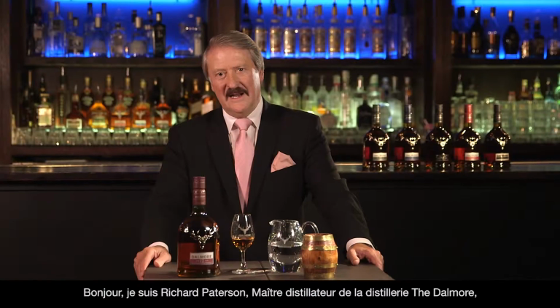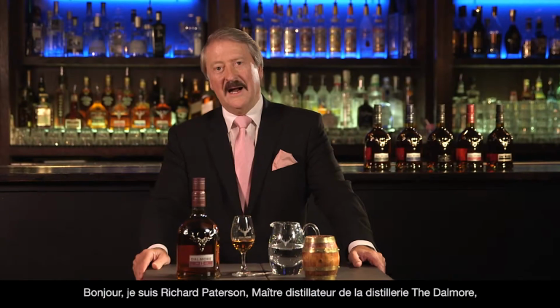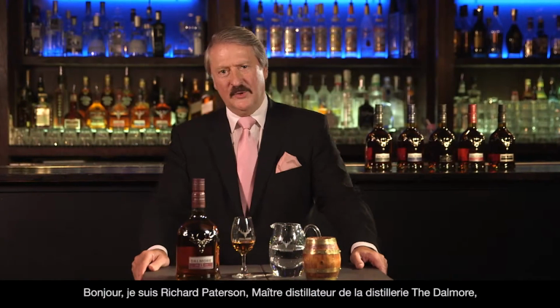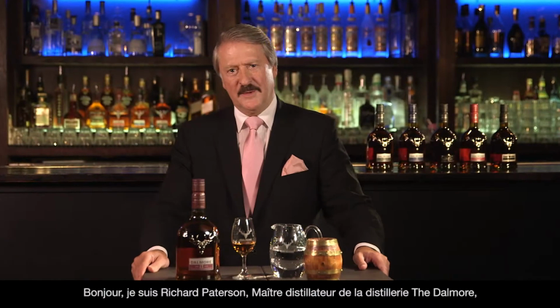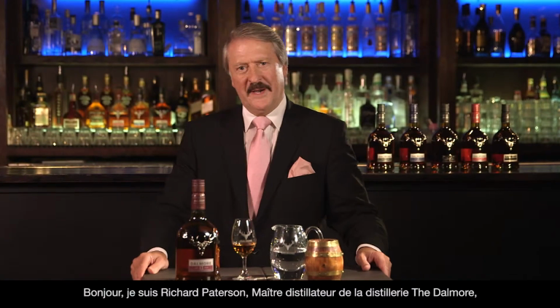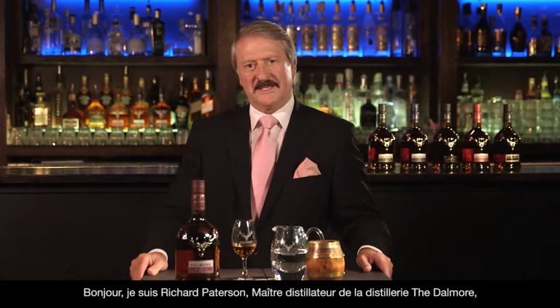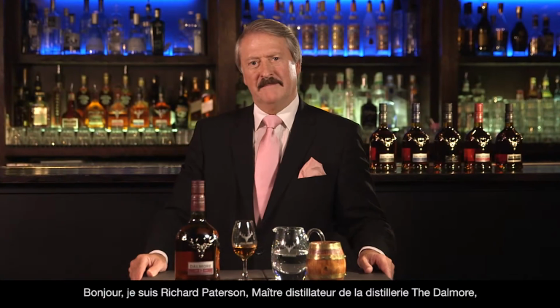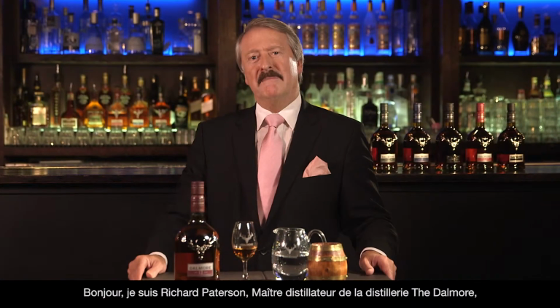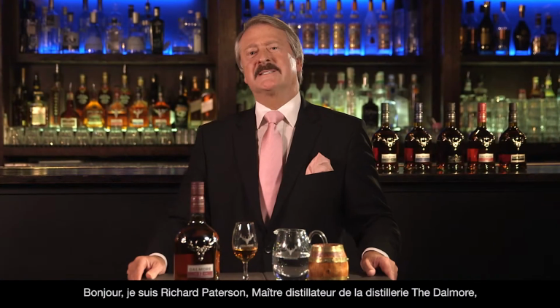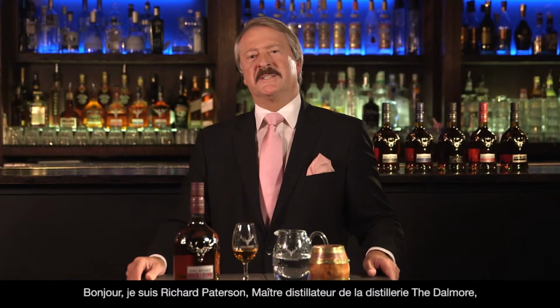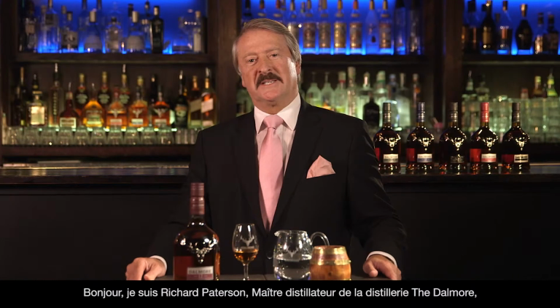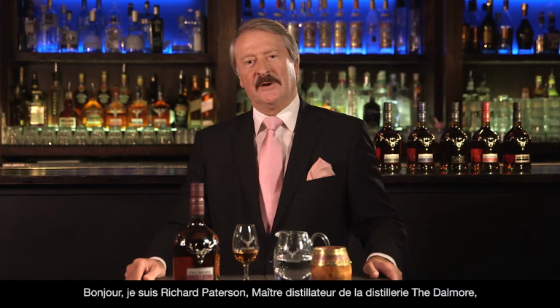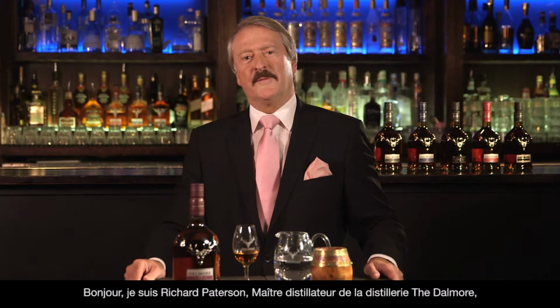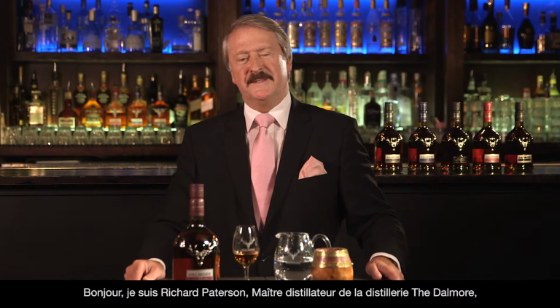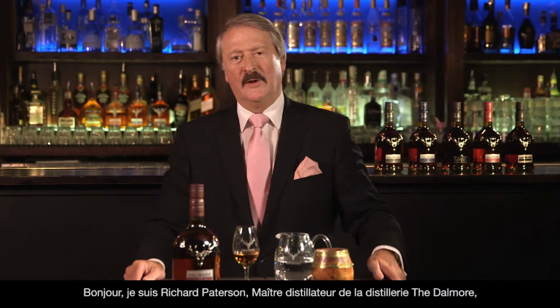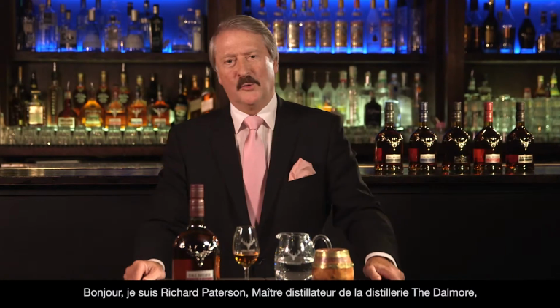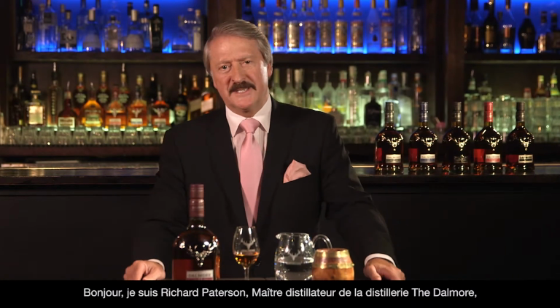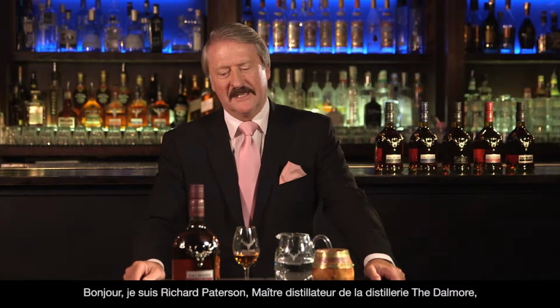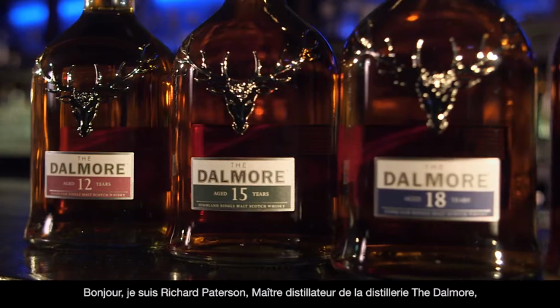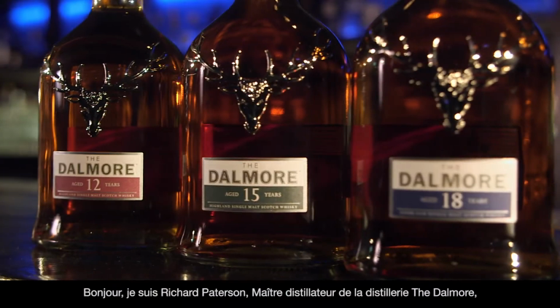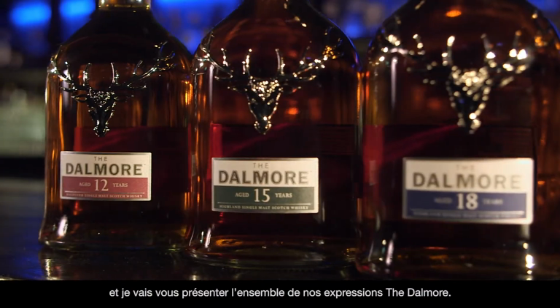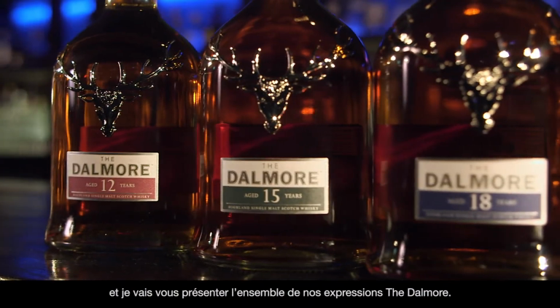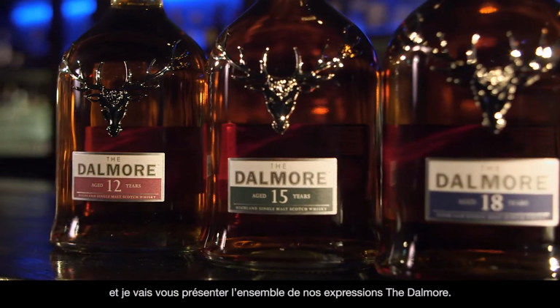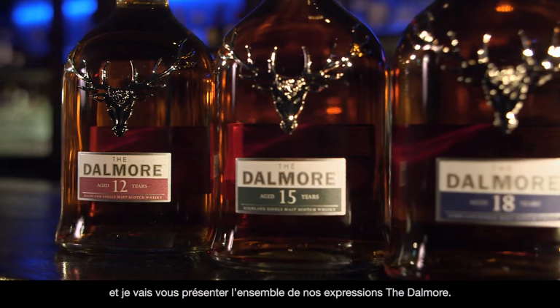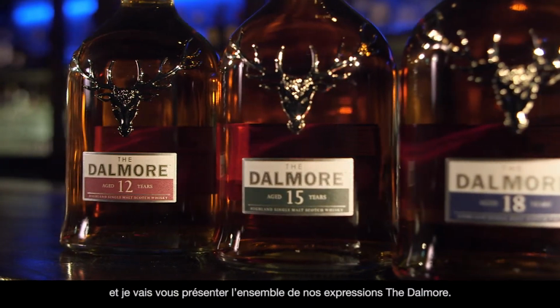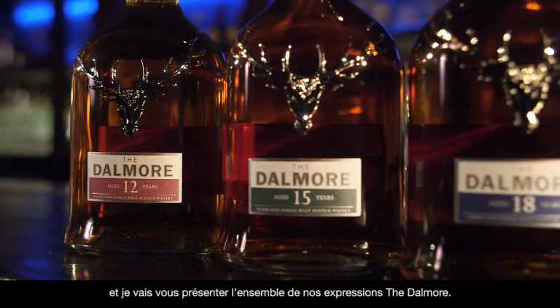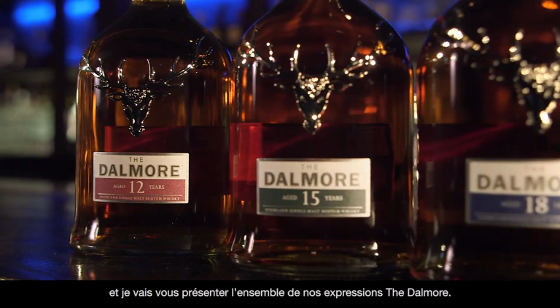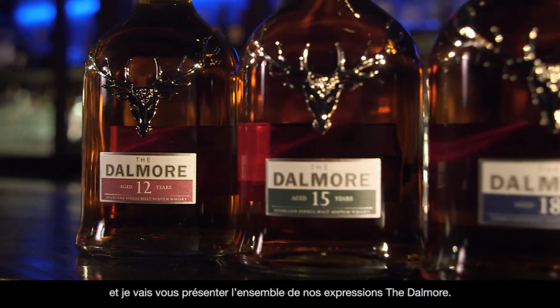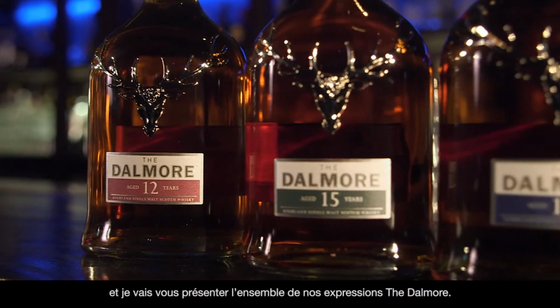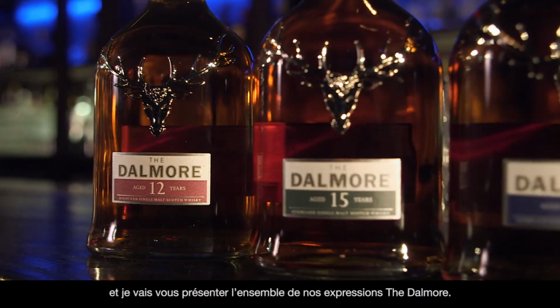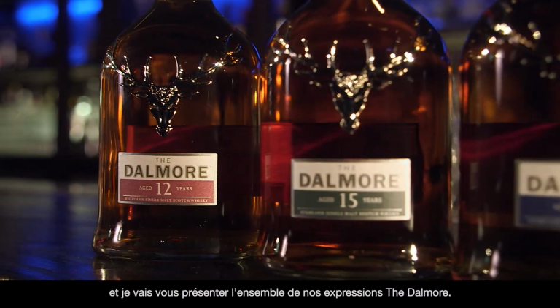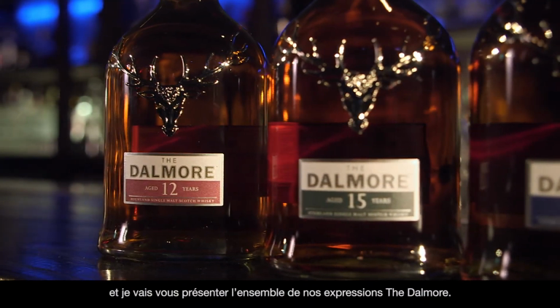I'm Richard Patterson, master distiller of the Dalmore Distillery, and I'm here to talk to you about all our different expressions.